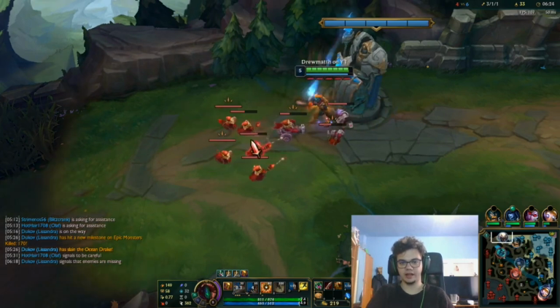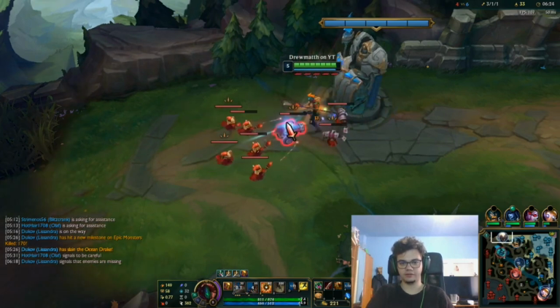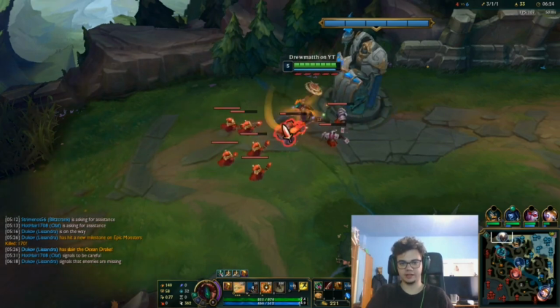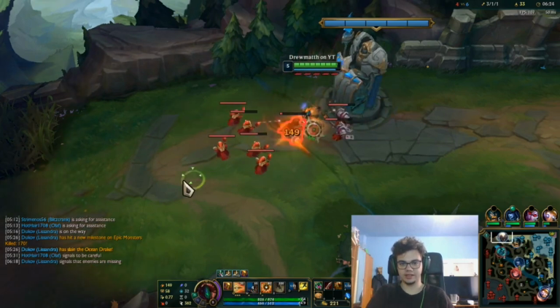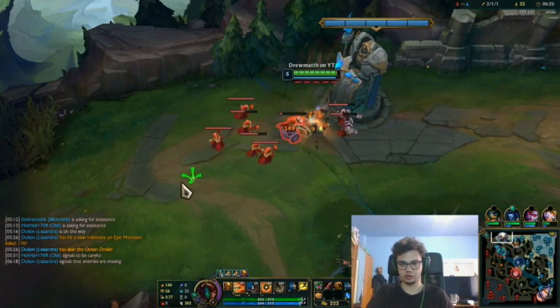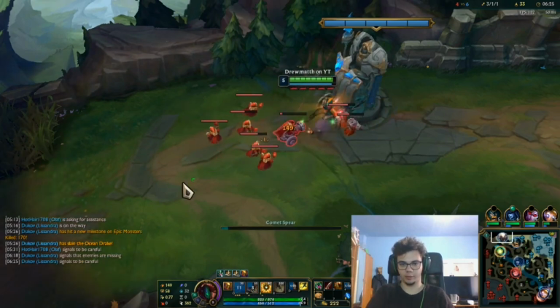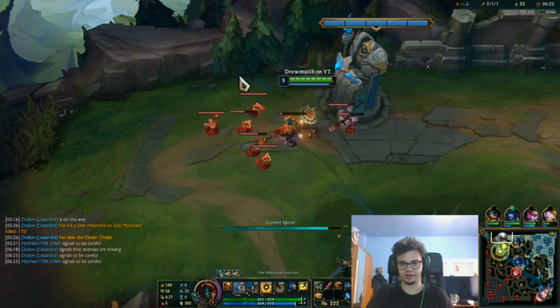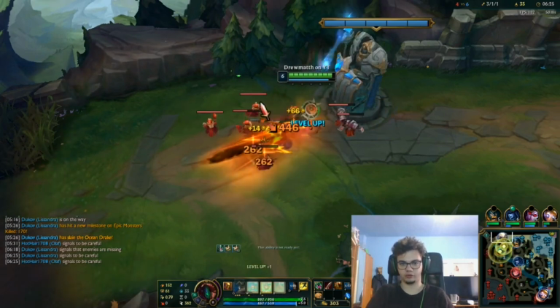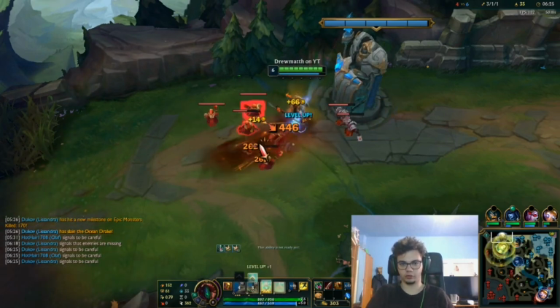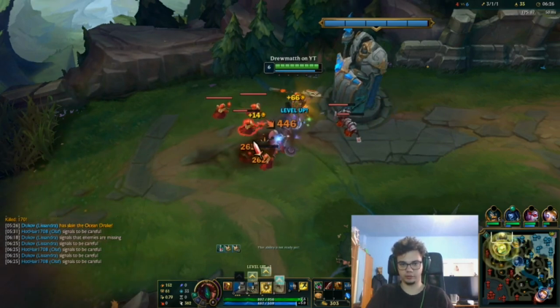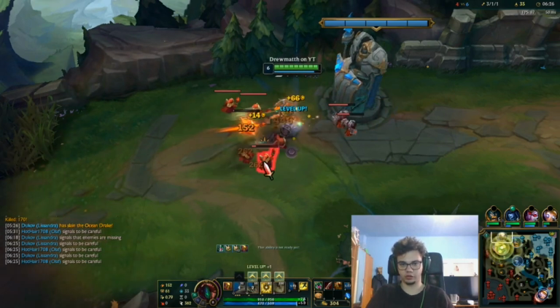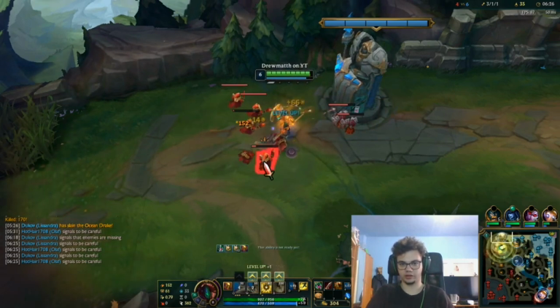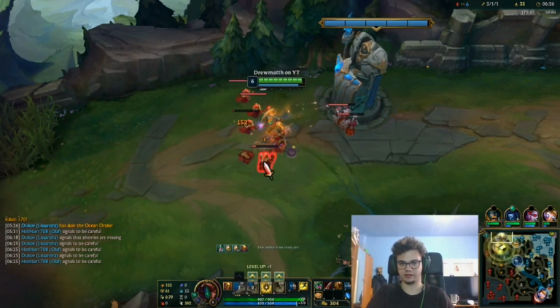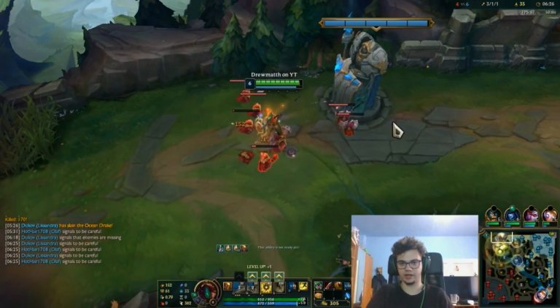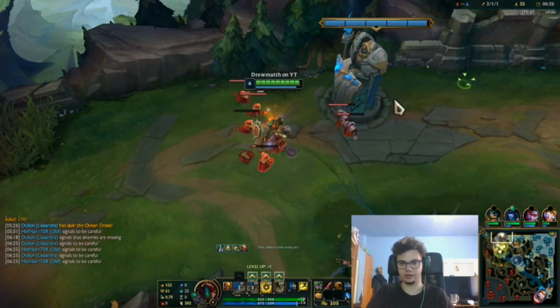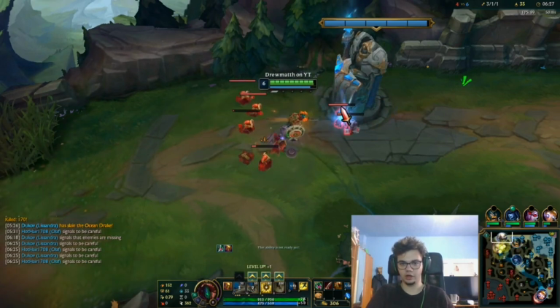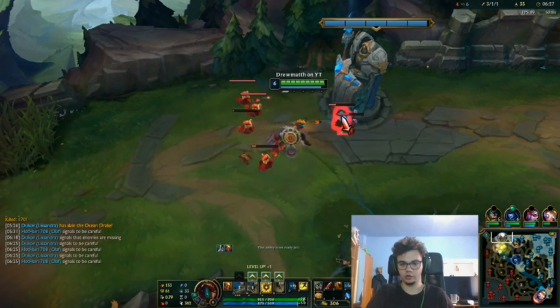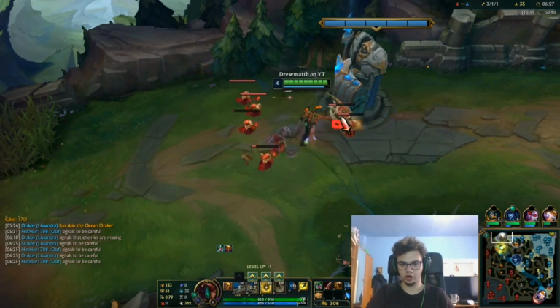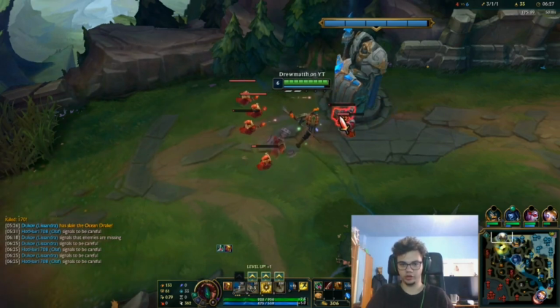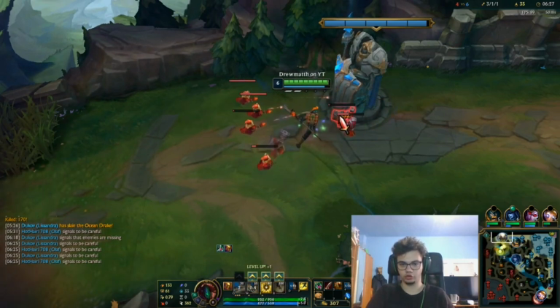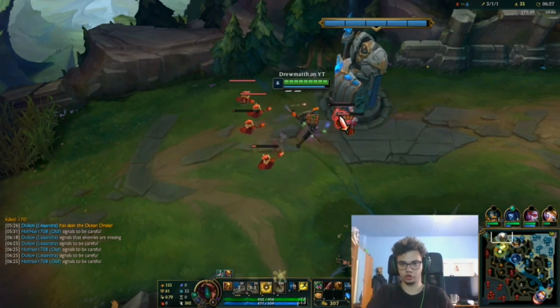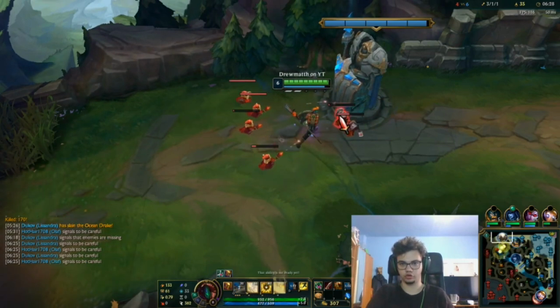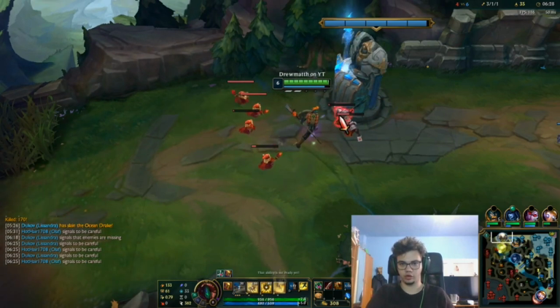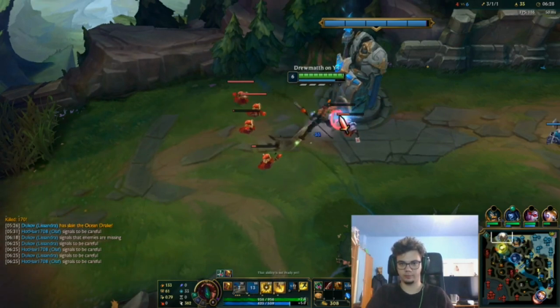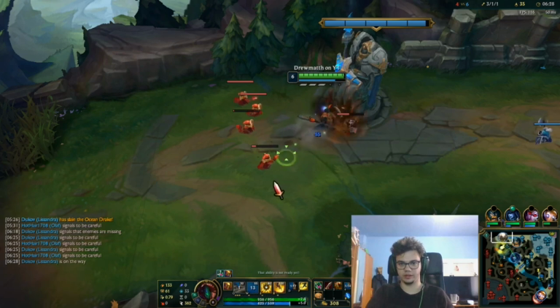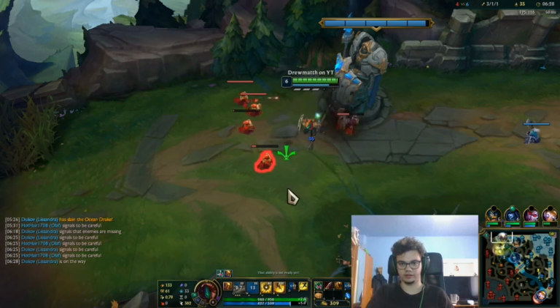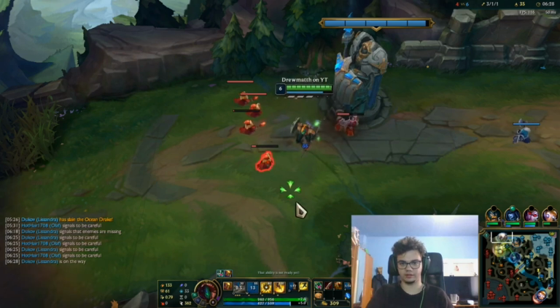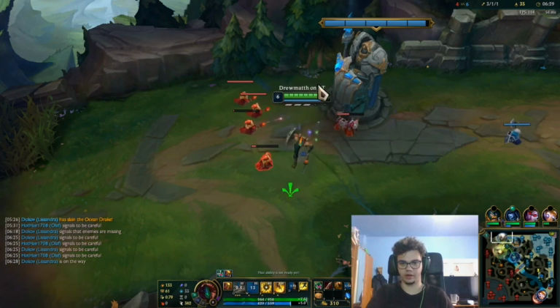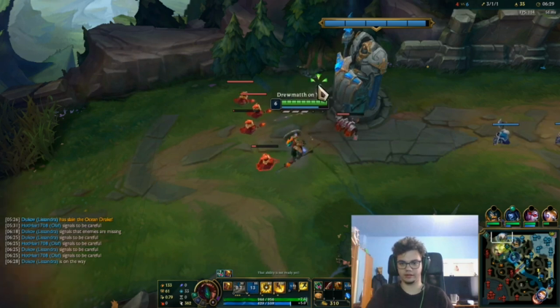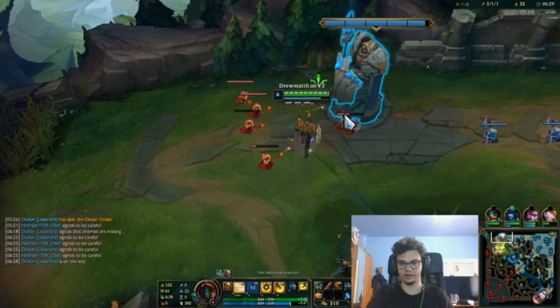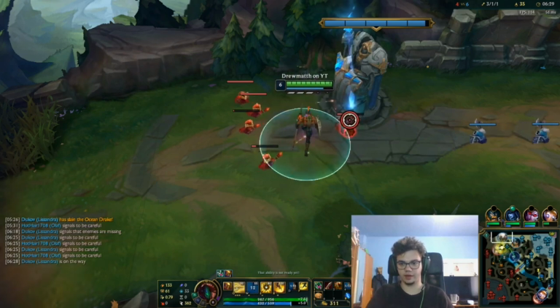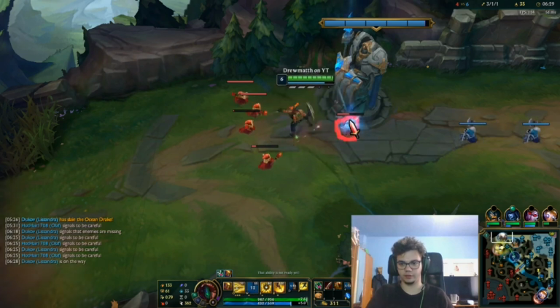At level 6, your passive from your Ultimate also gets enabled. We're going to go through abilities right now.